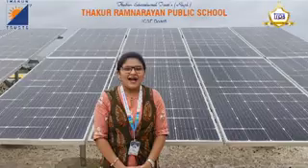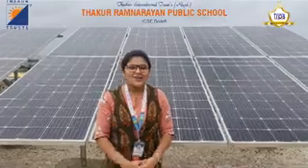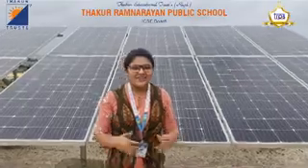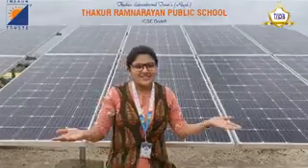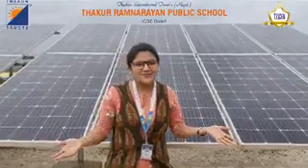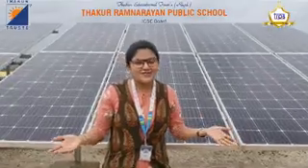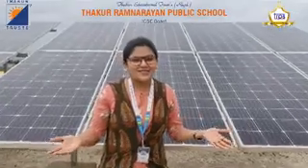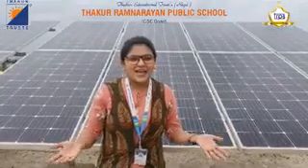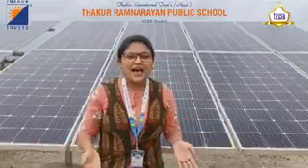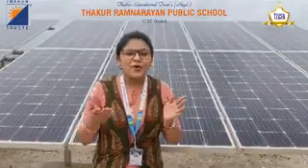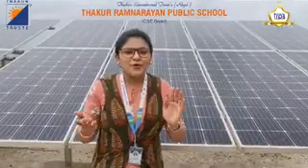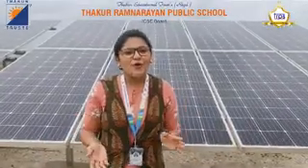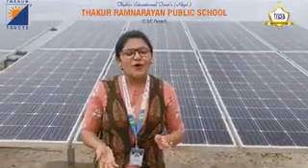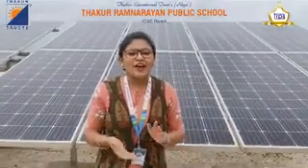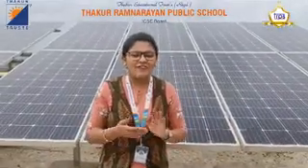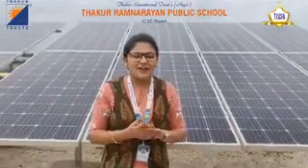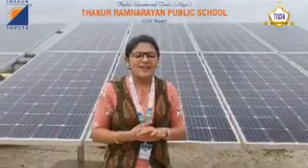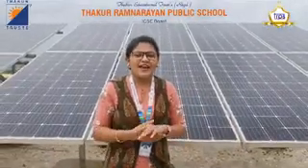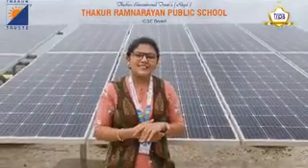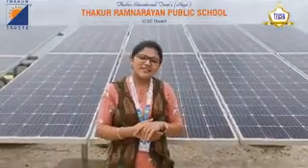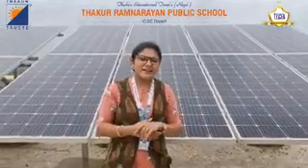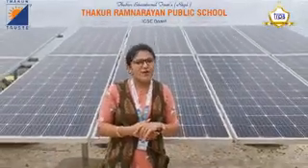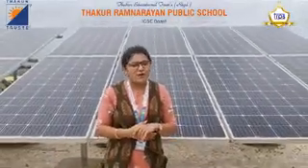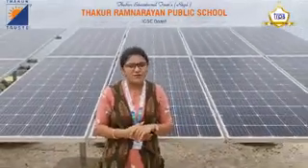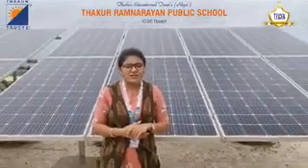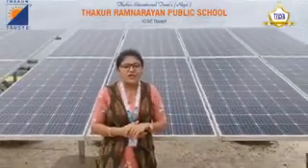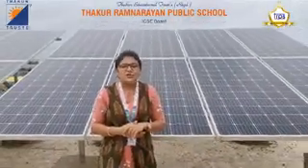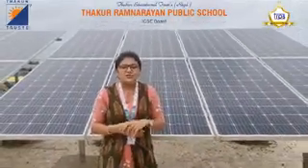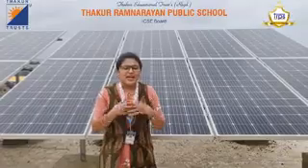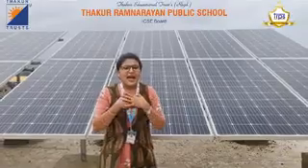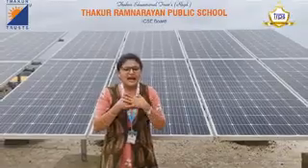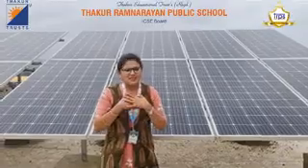Today, I, Ms. Hanashree, am here to help you understand in a better way the importance of water.